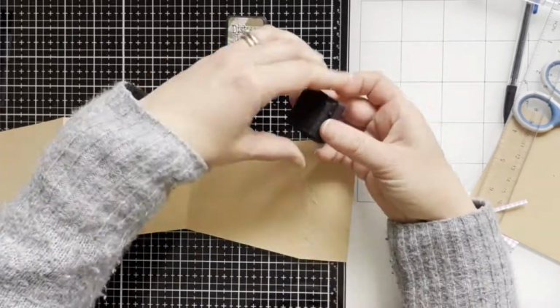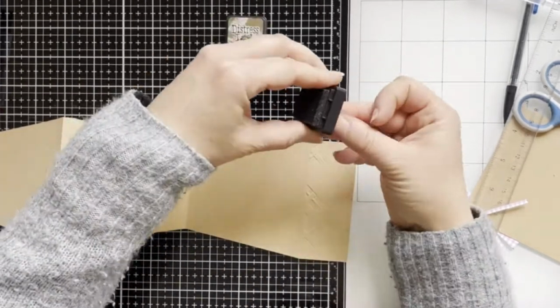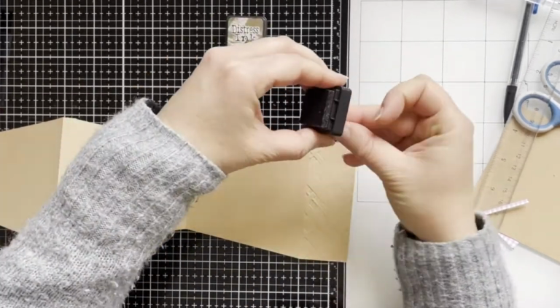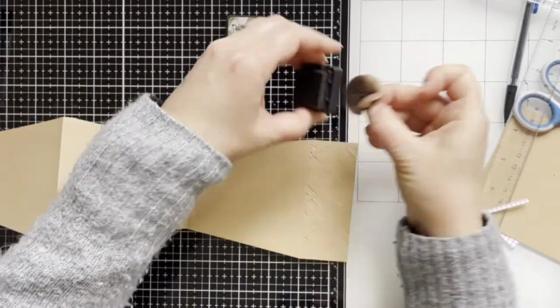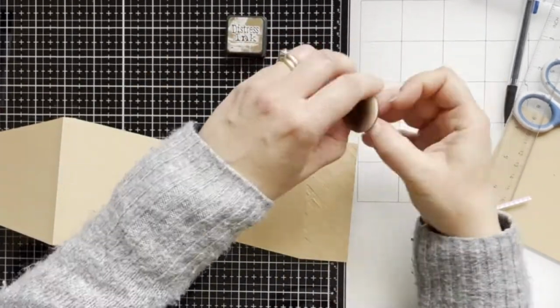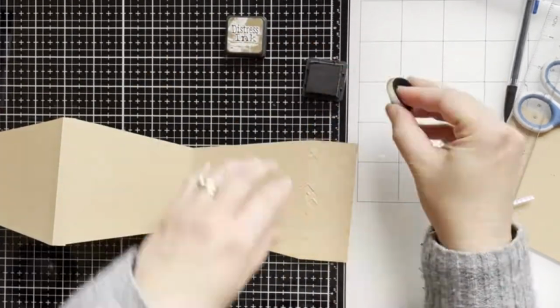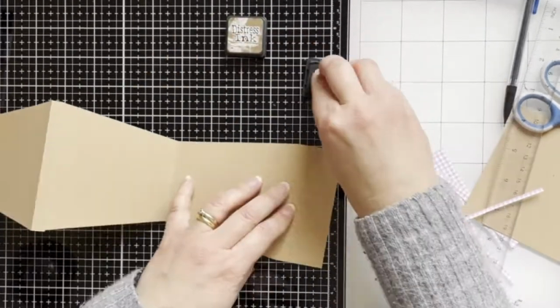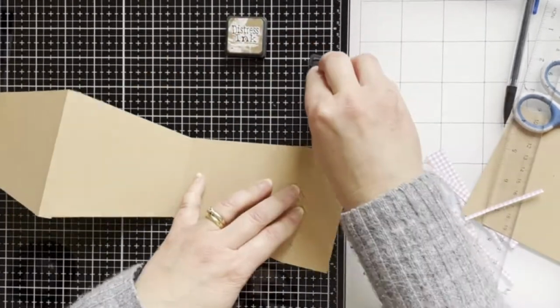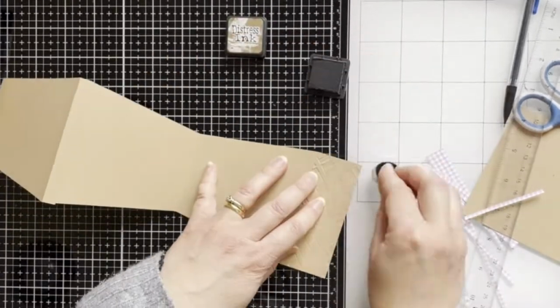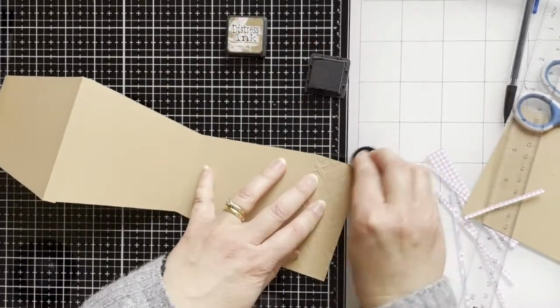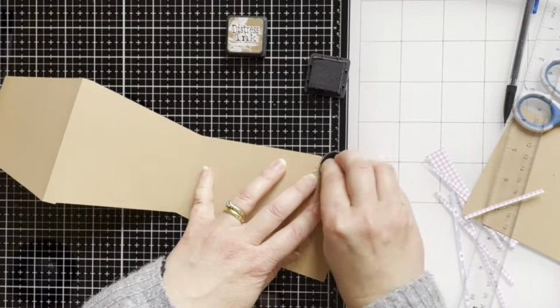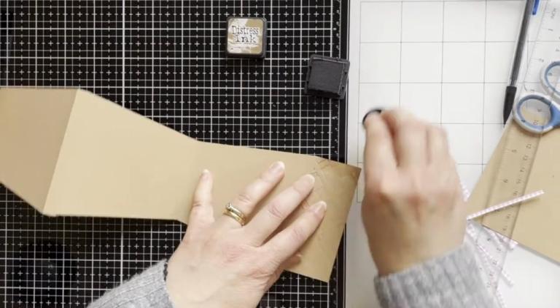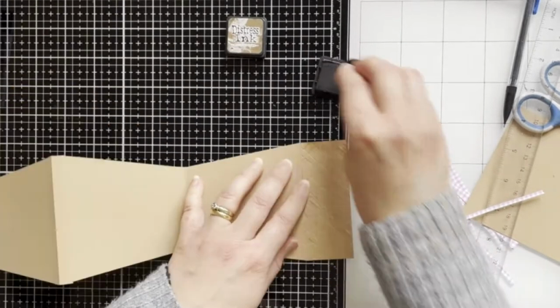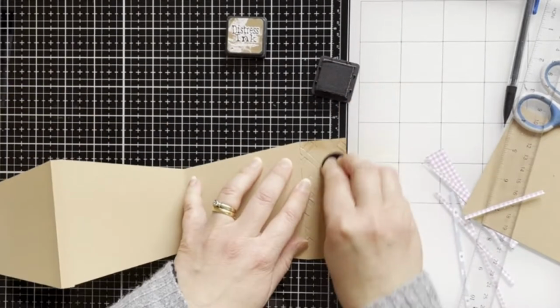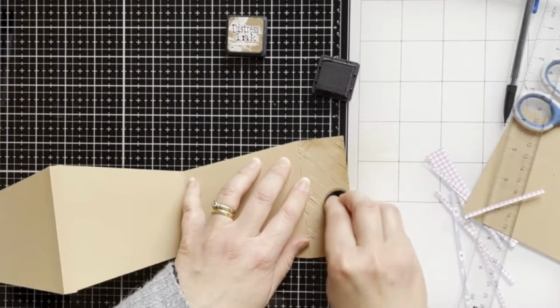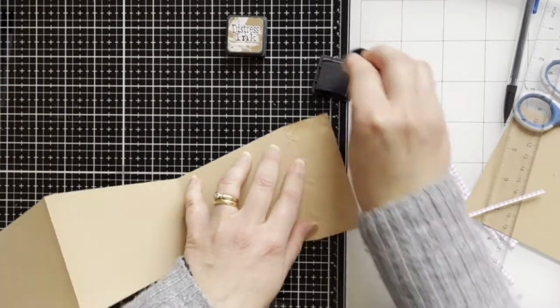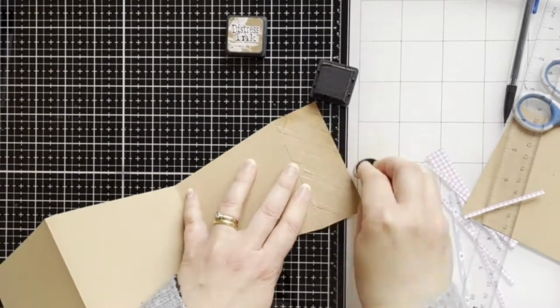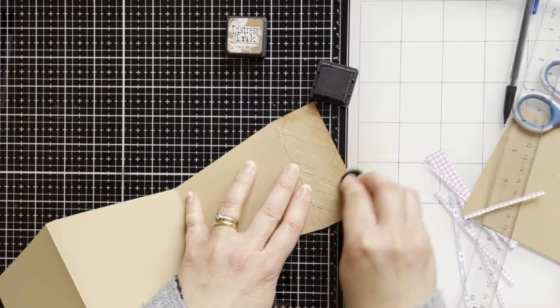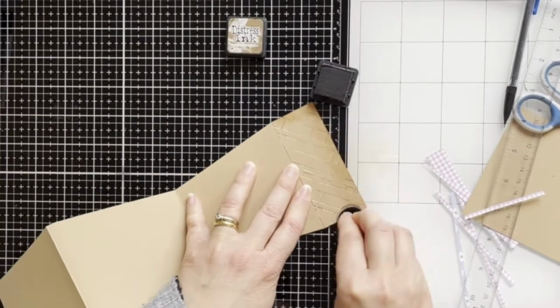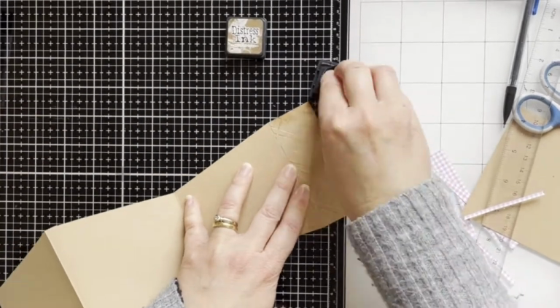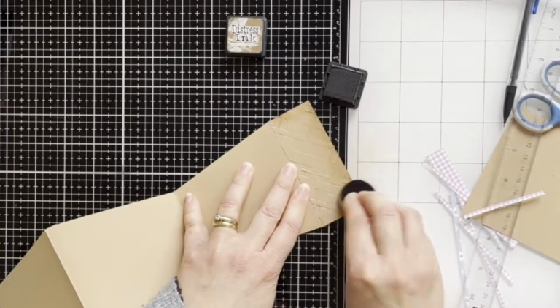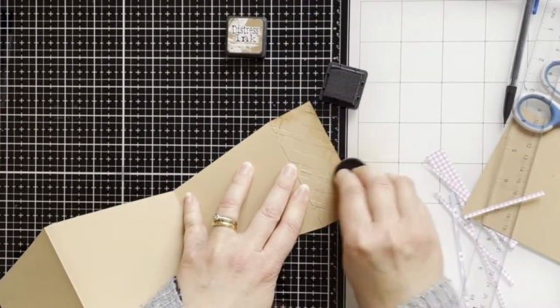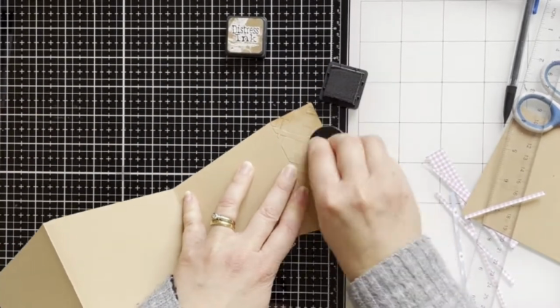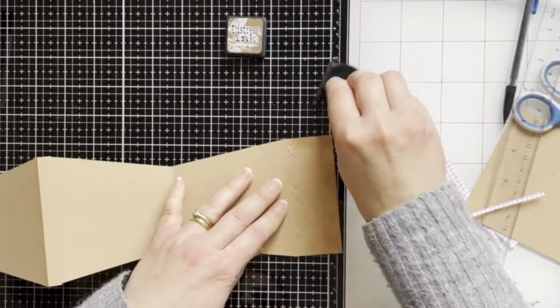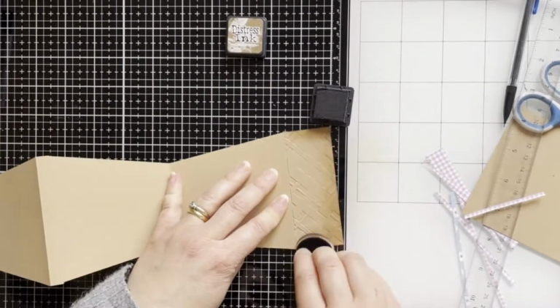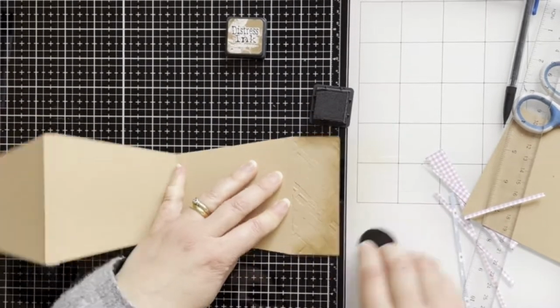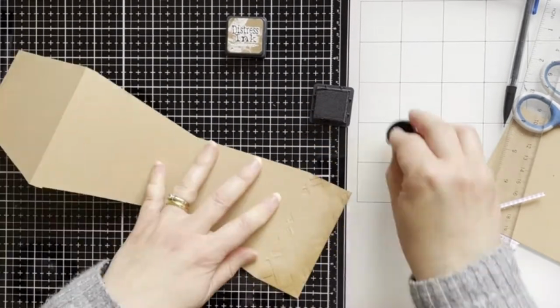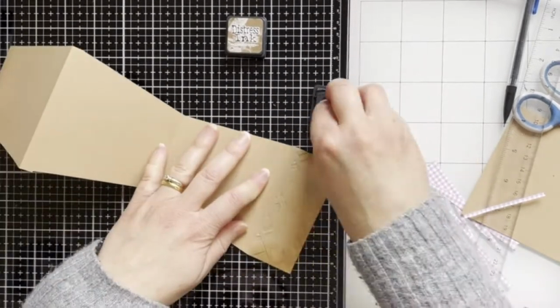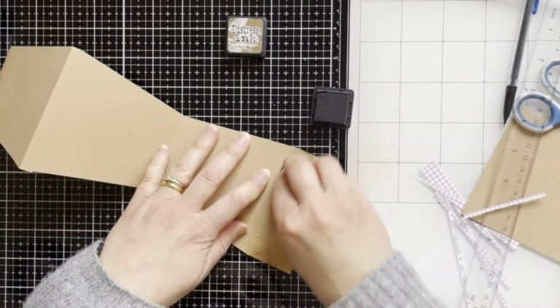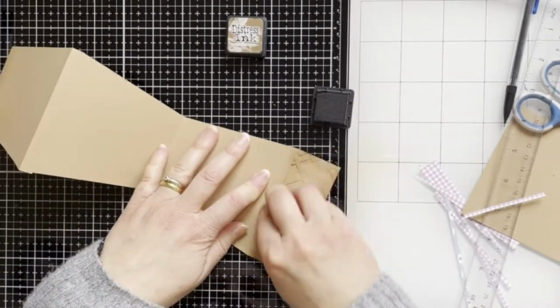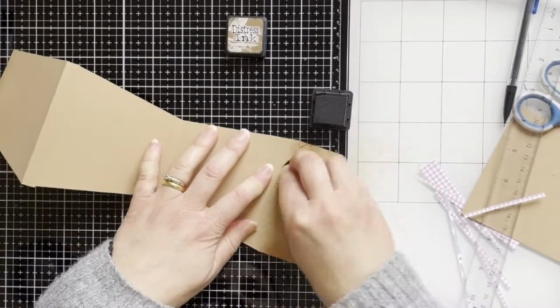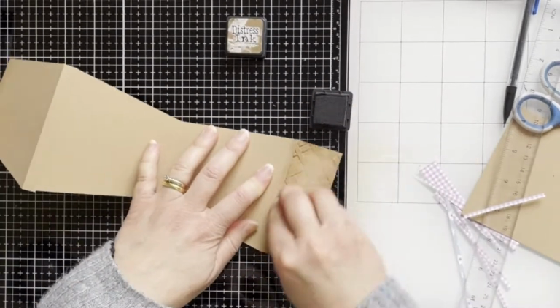And now I'm going to blend some inks. Here I'm using Gathered Twigs.